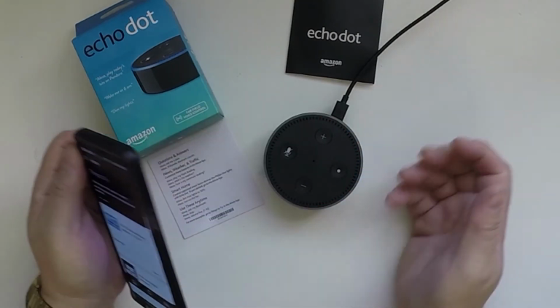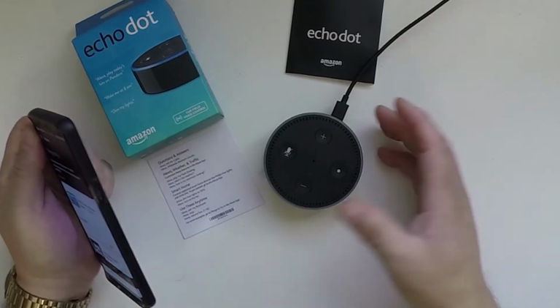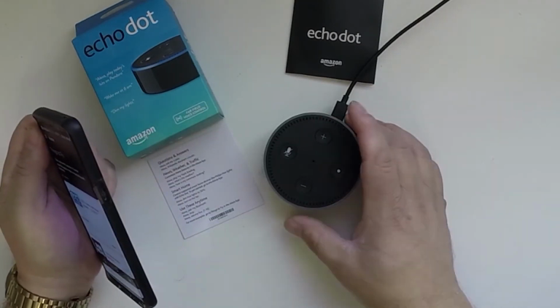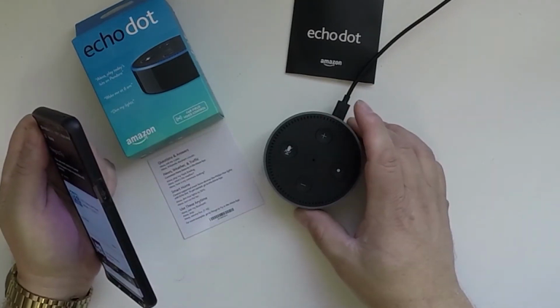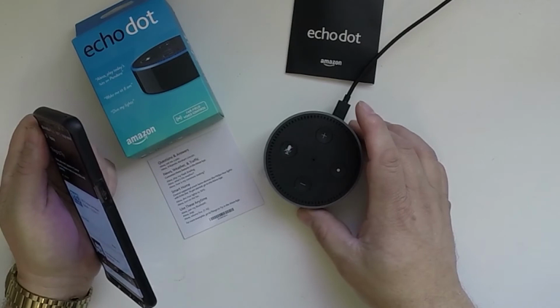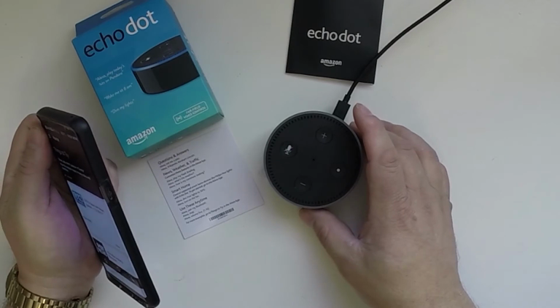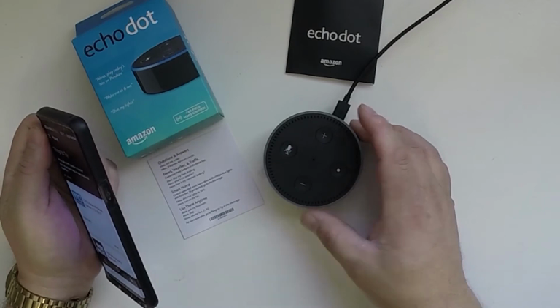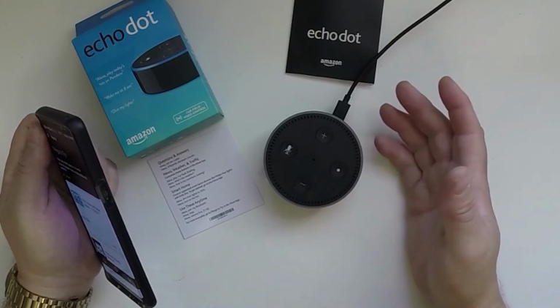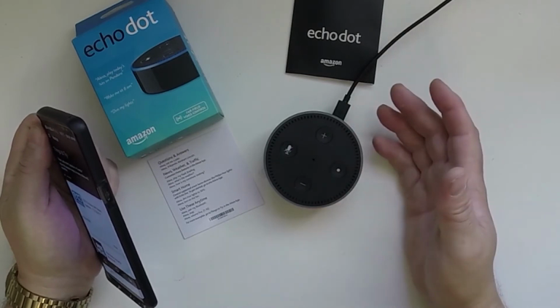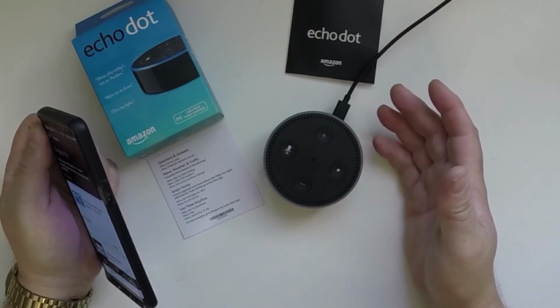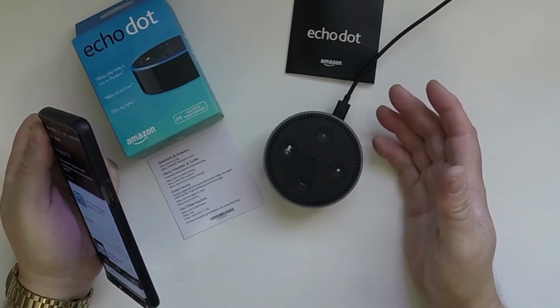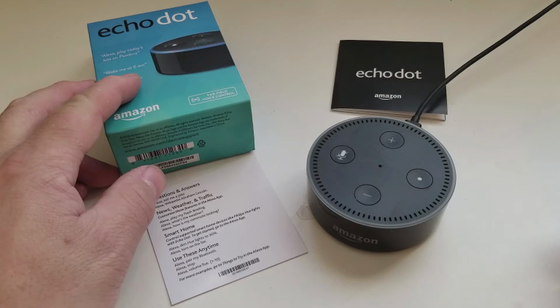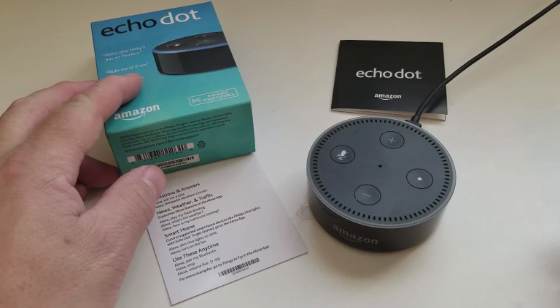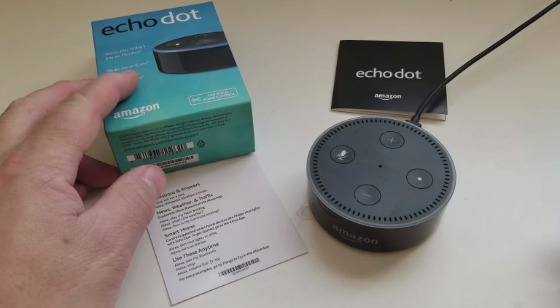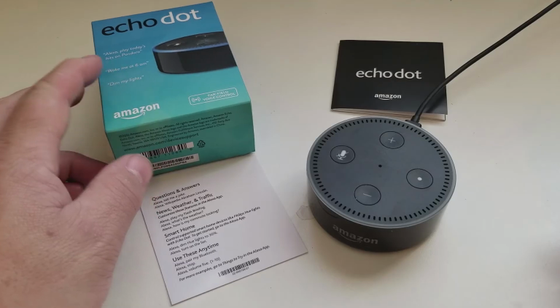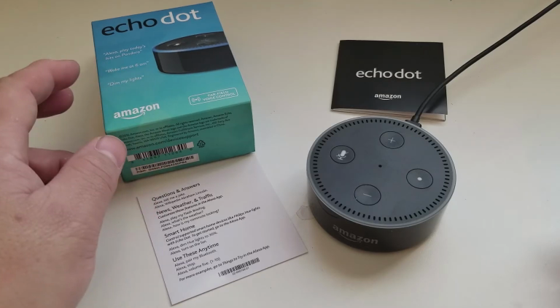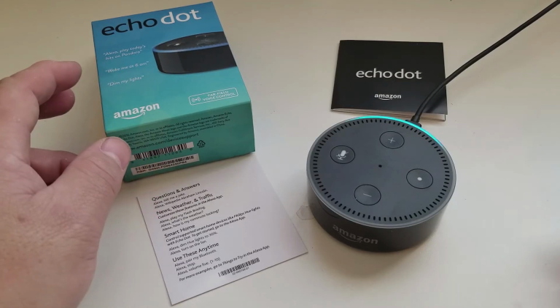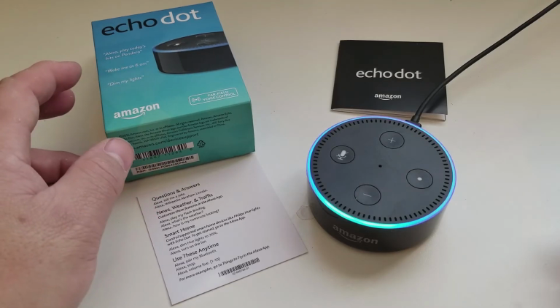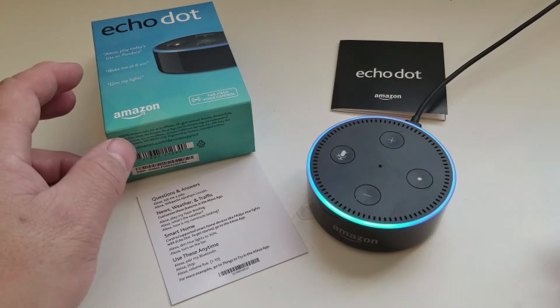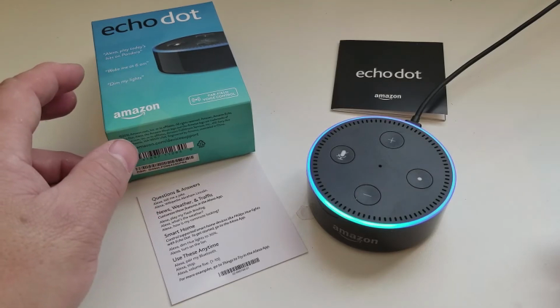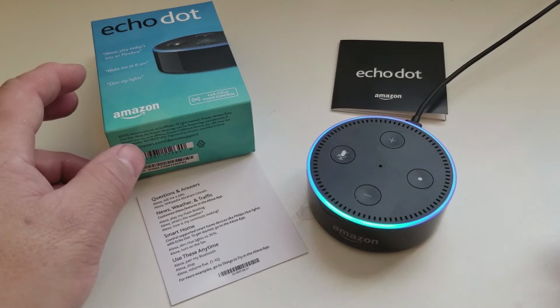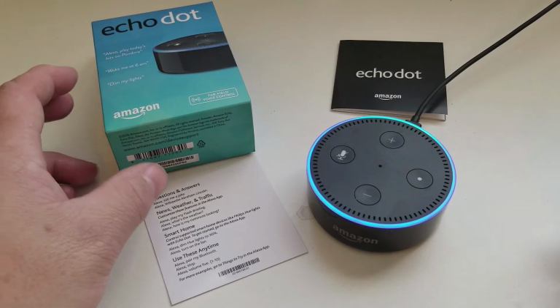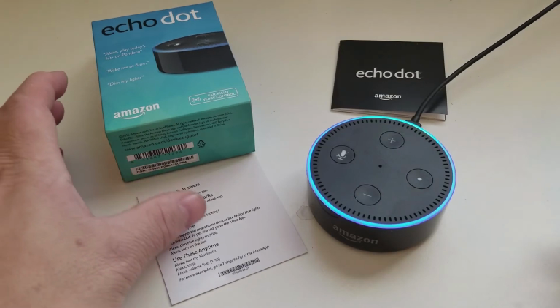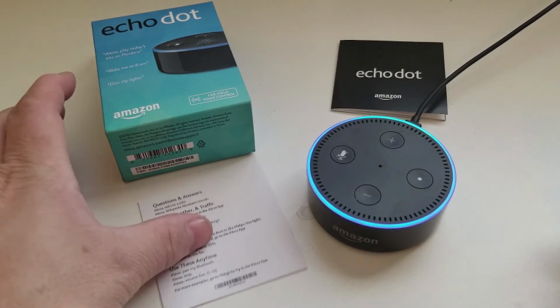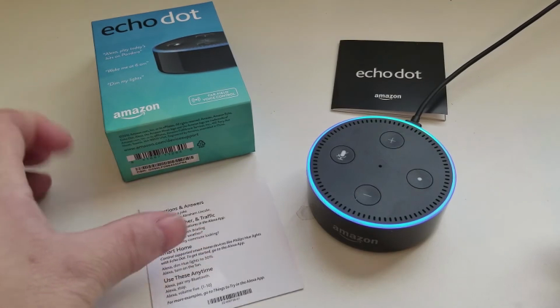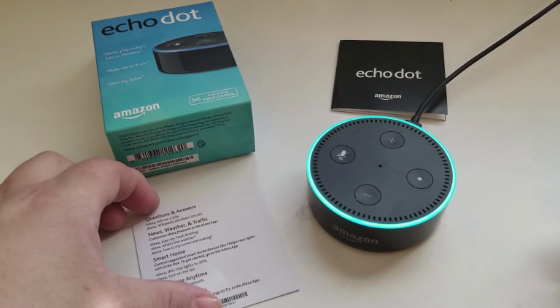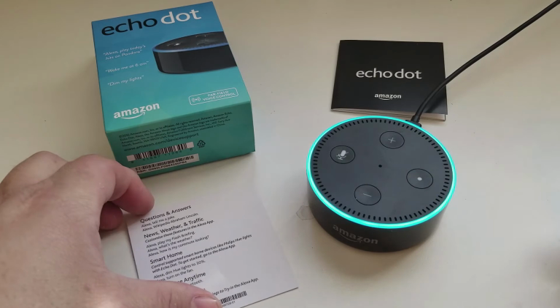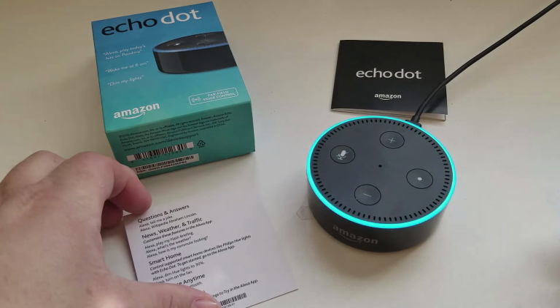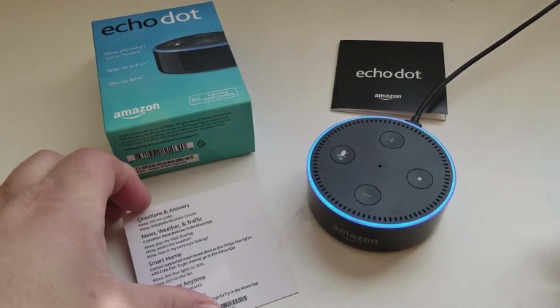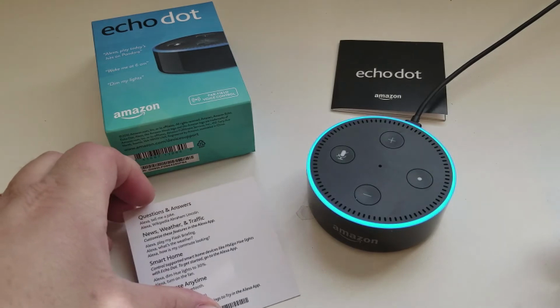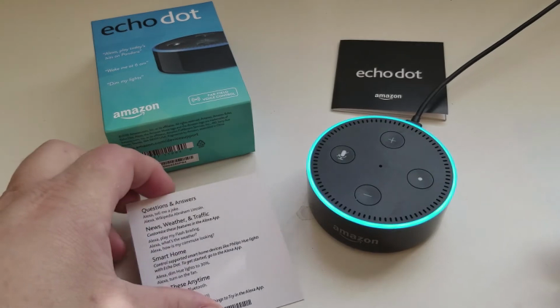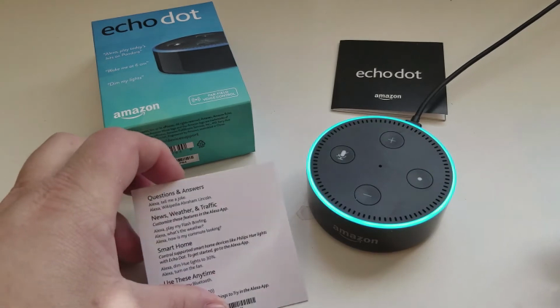It should be all good to go, so let's give it a try. Alexa, what time is it? 'It's 1:41 p.m.'